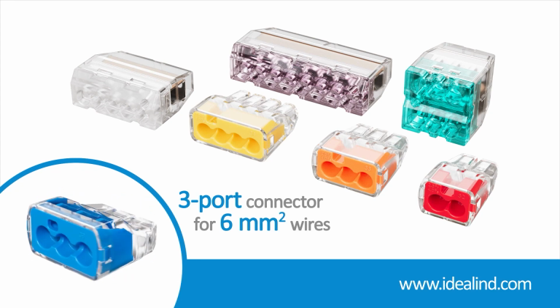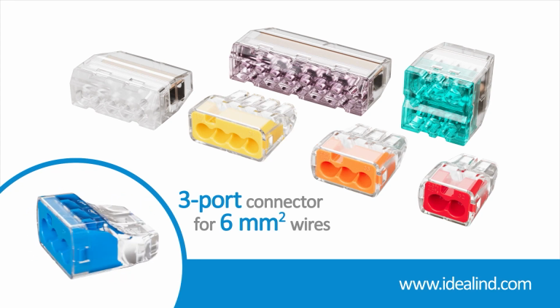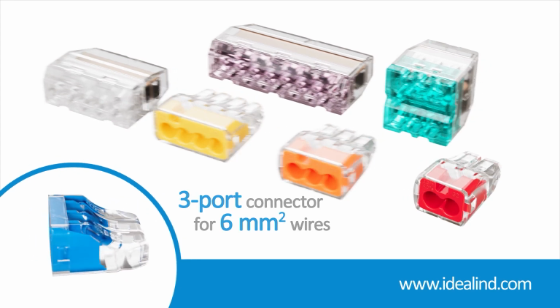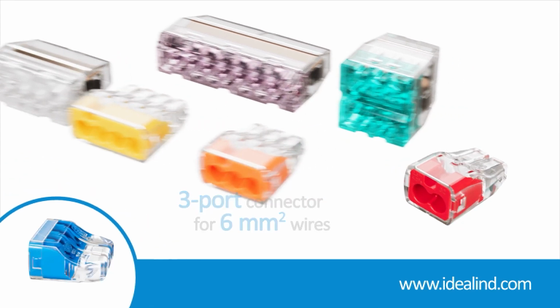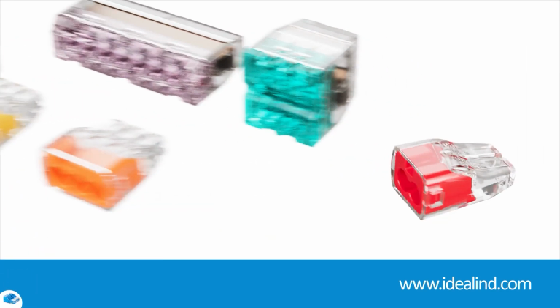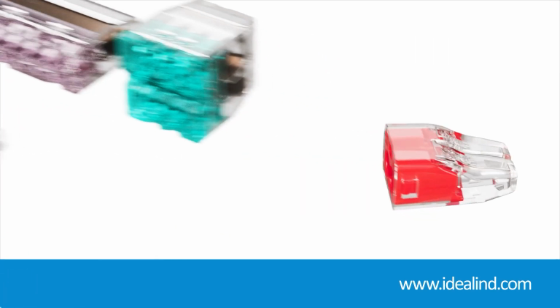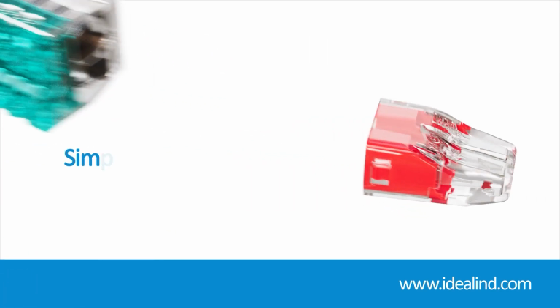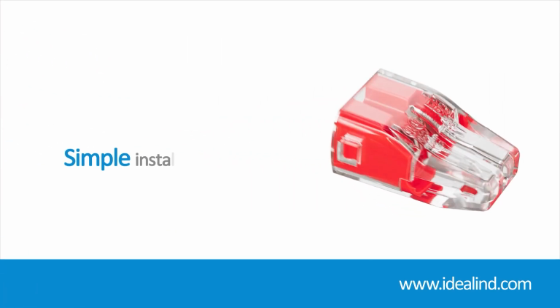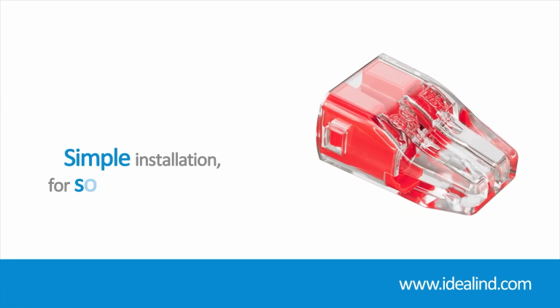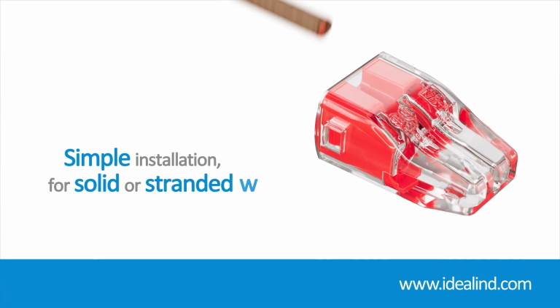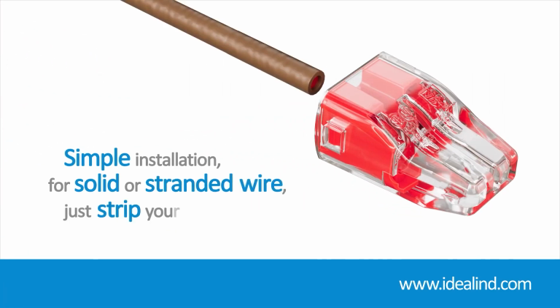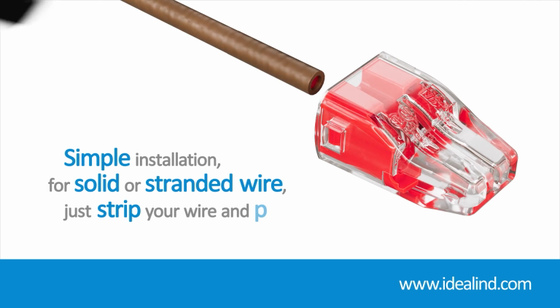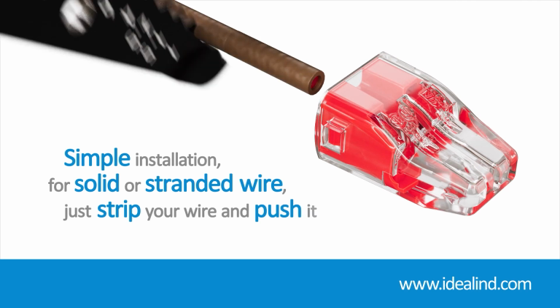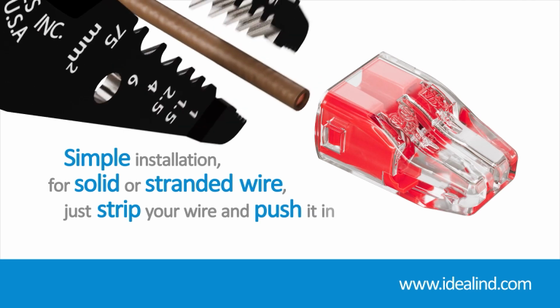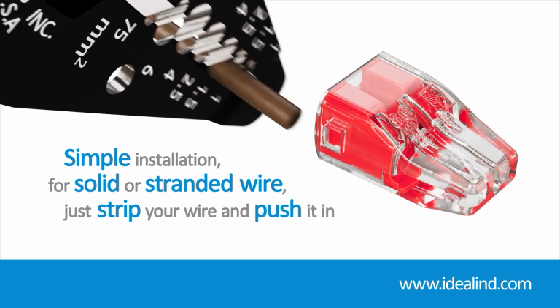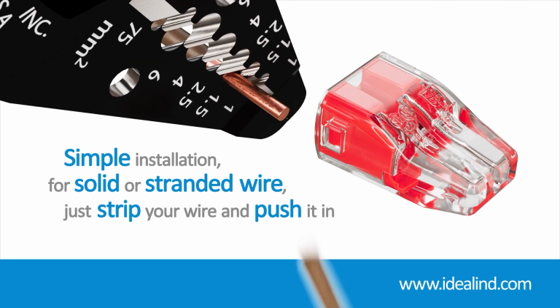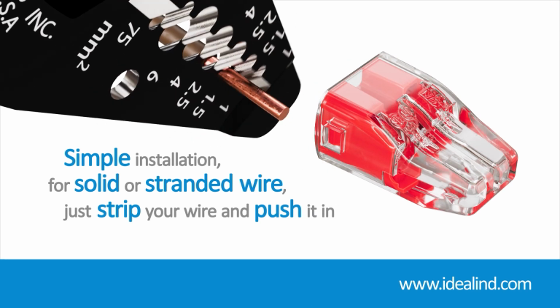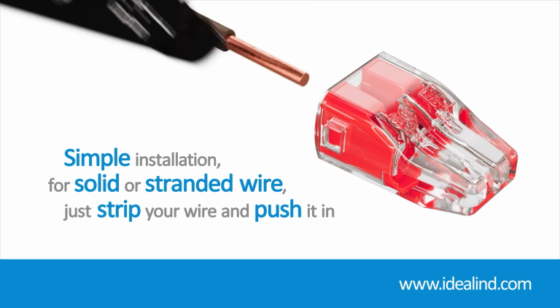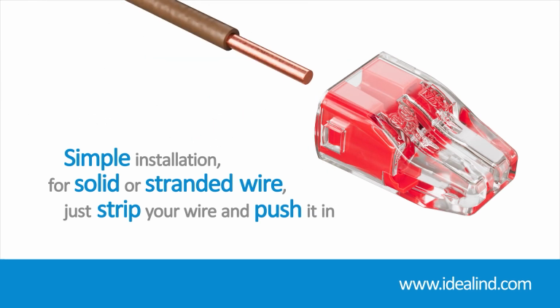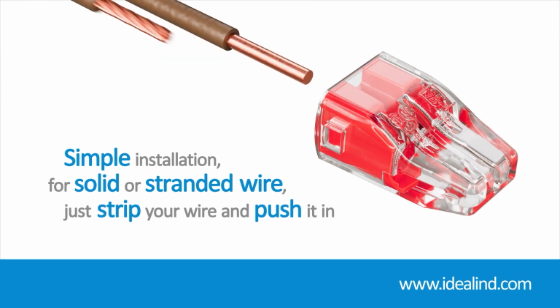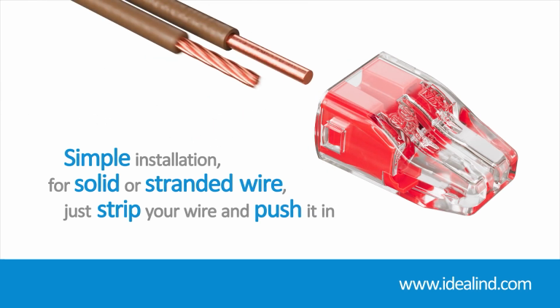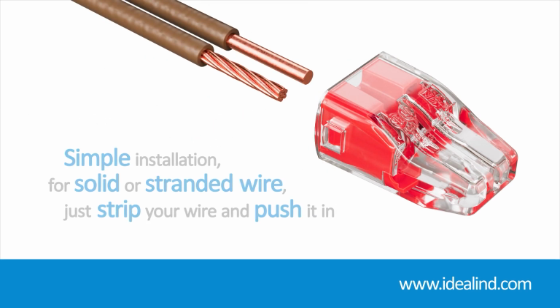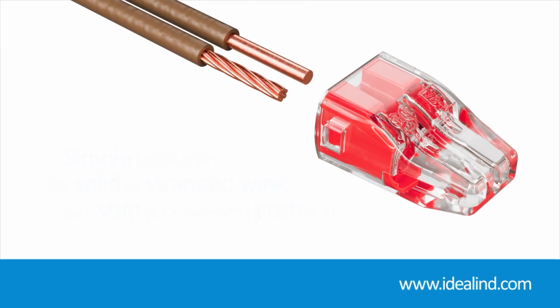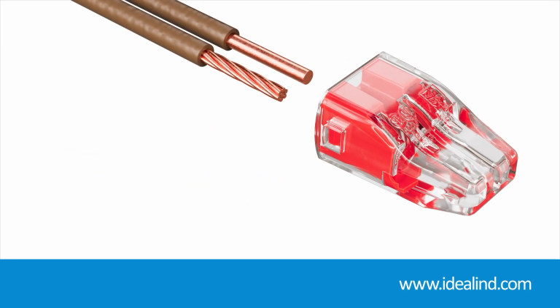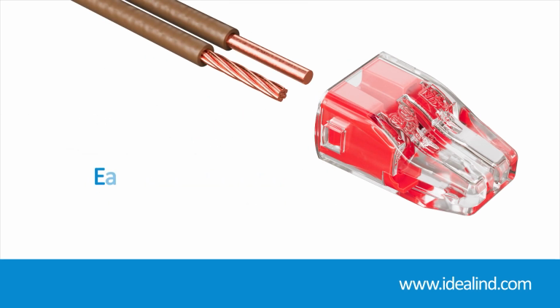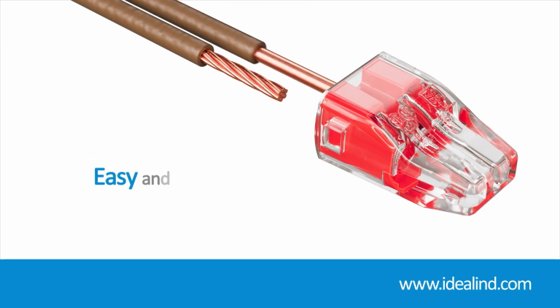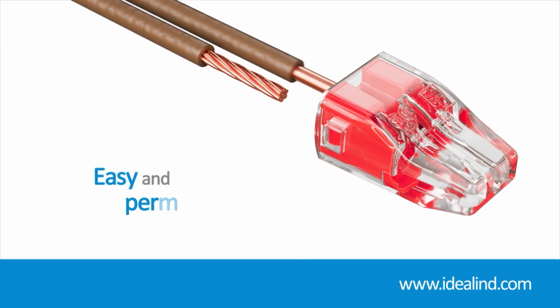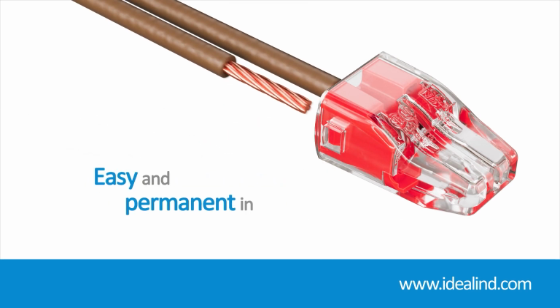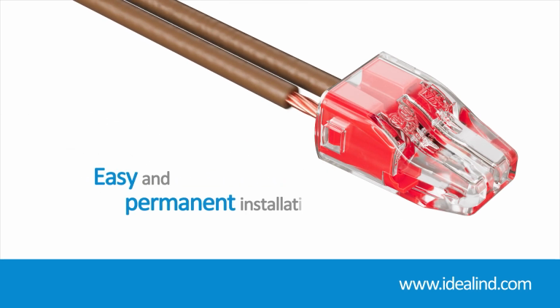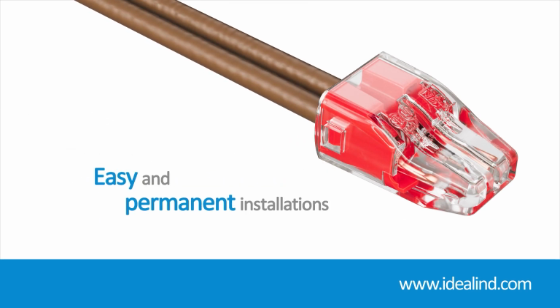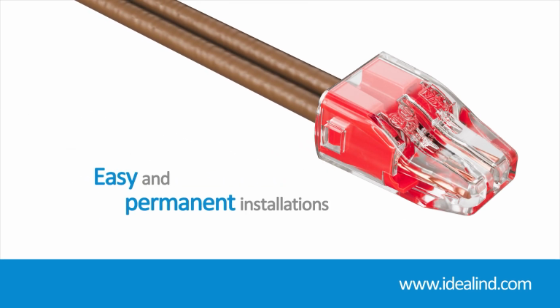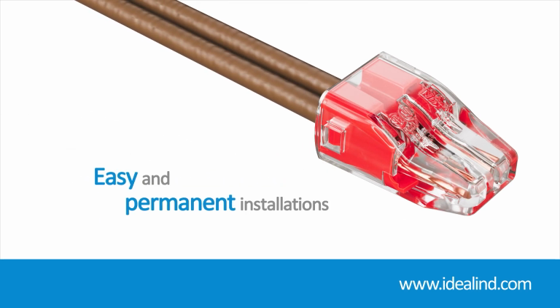For solid and stranded wire, just strip the wire and push it in. Easy and permanent installations.